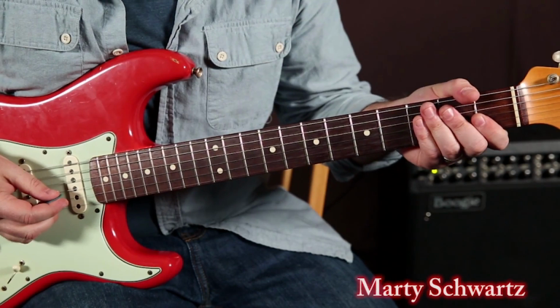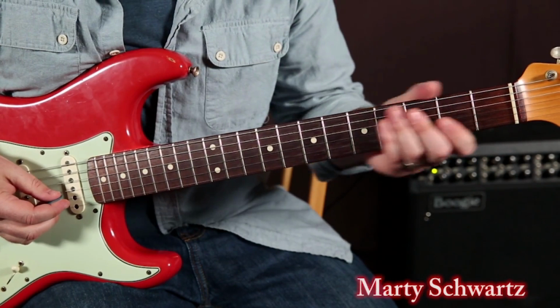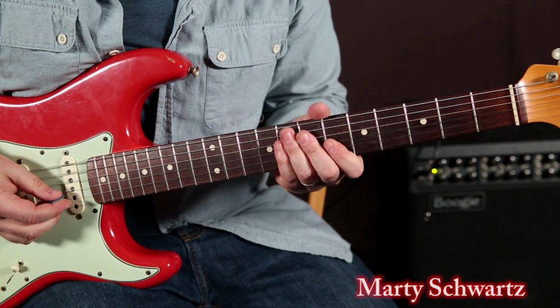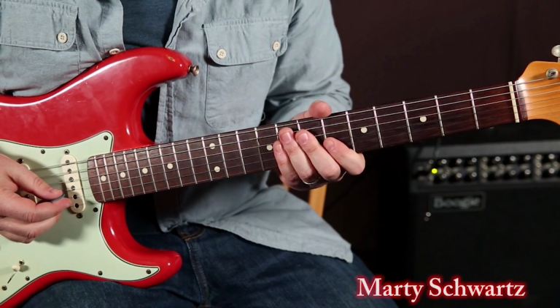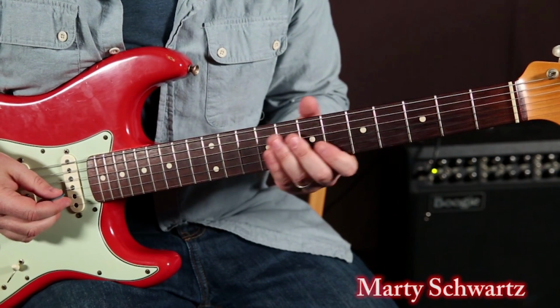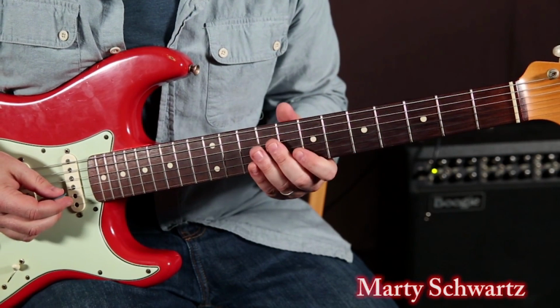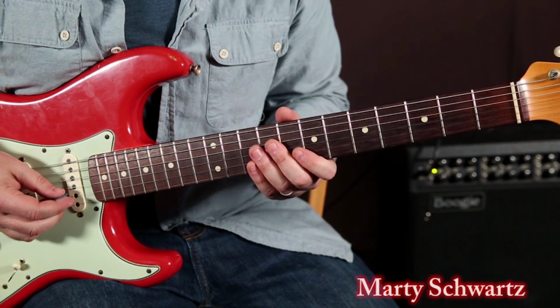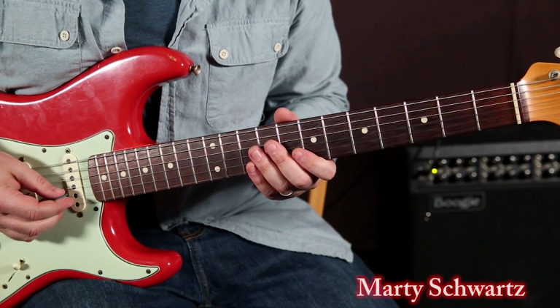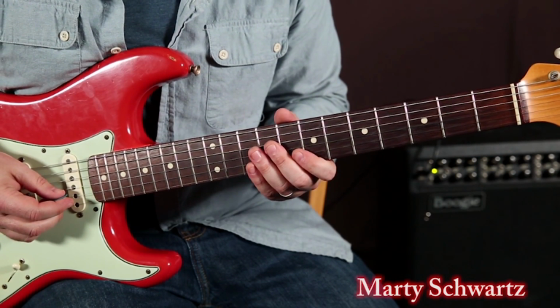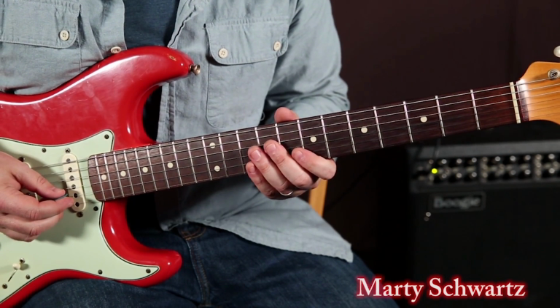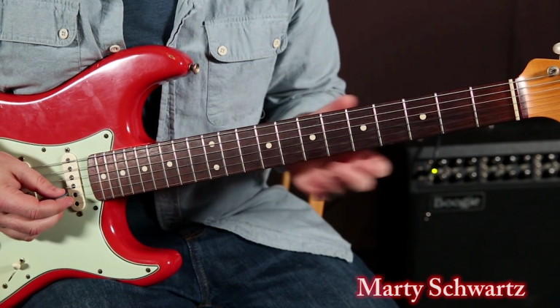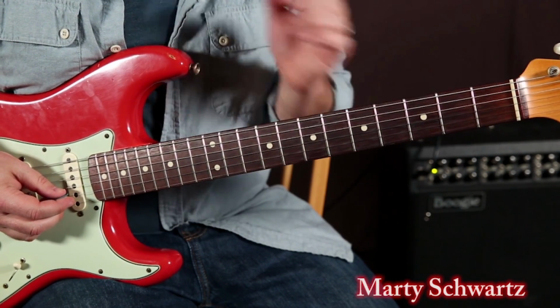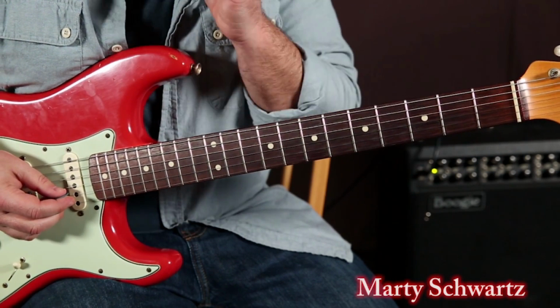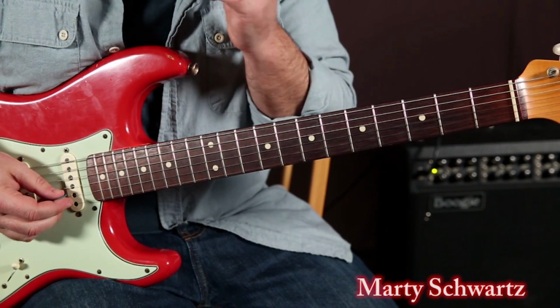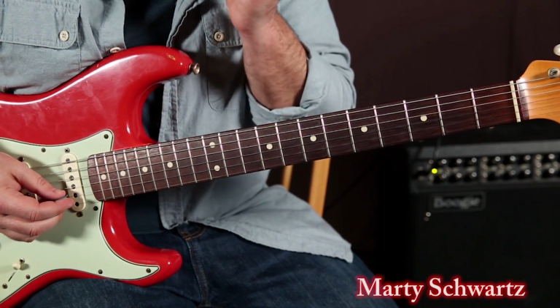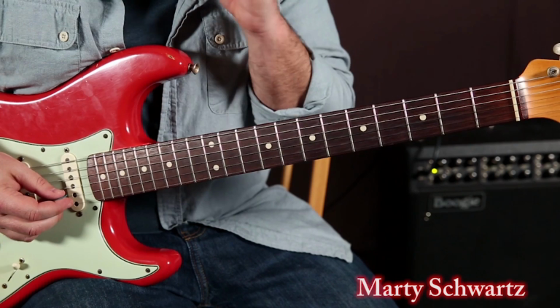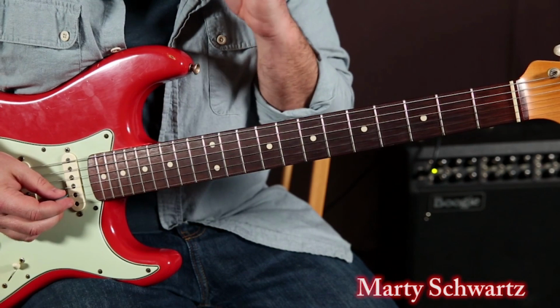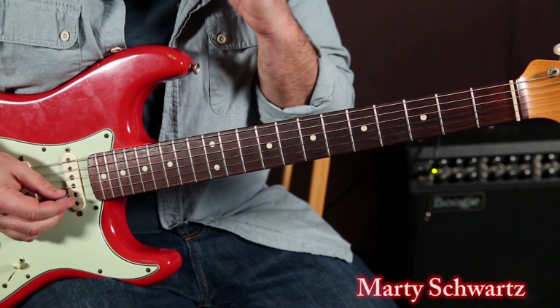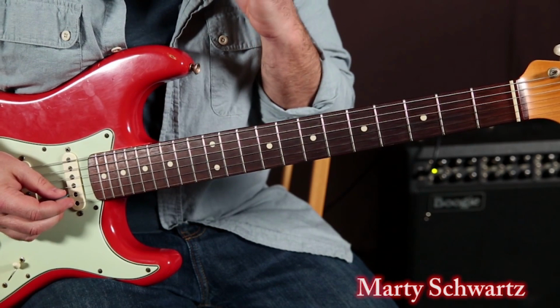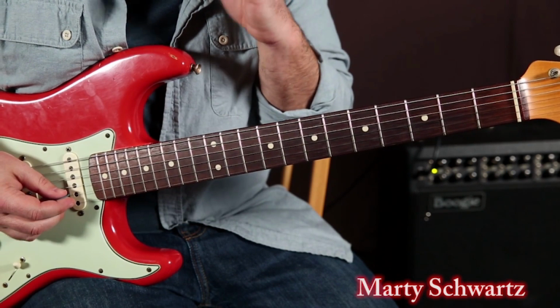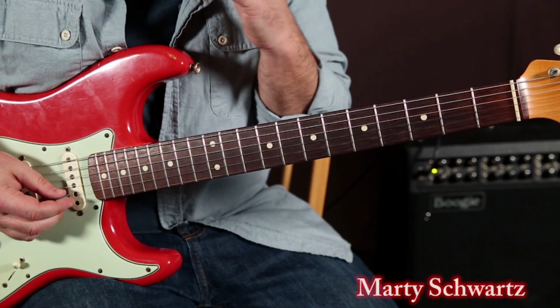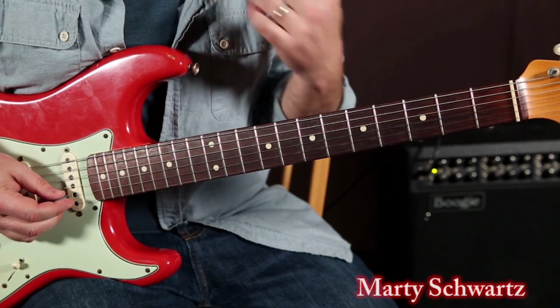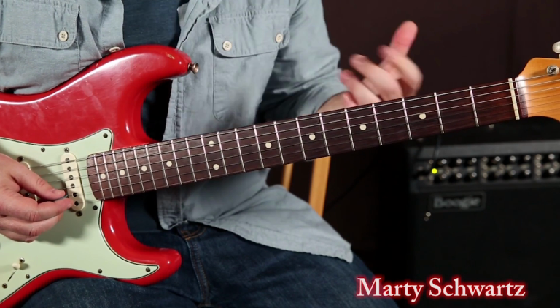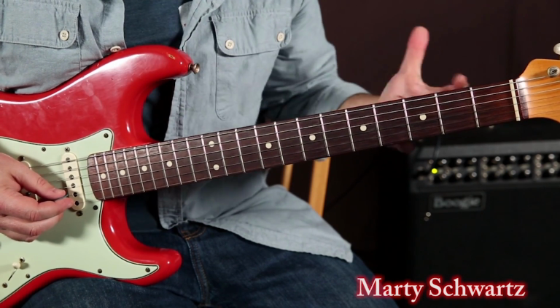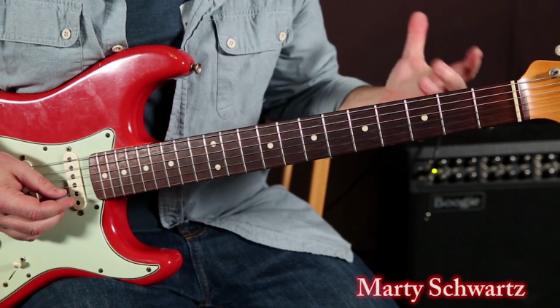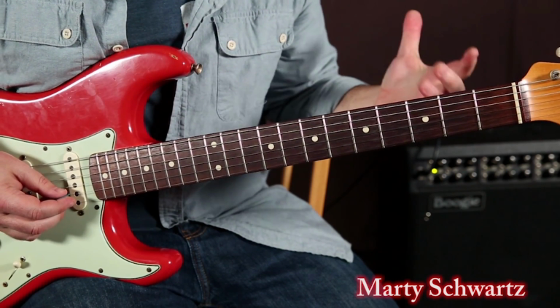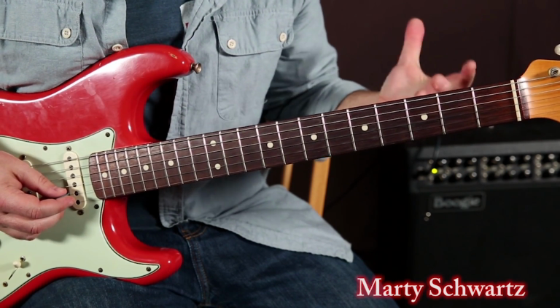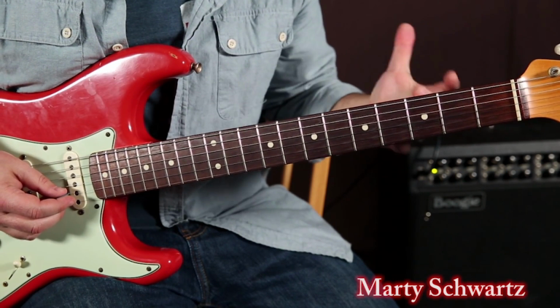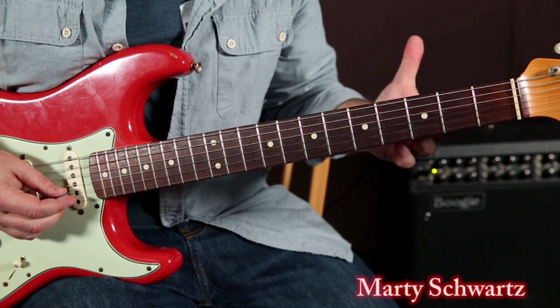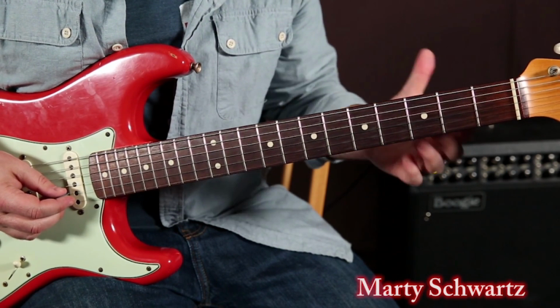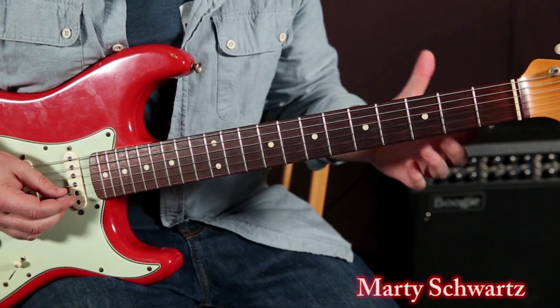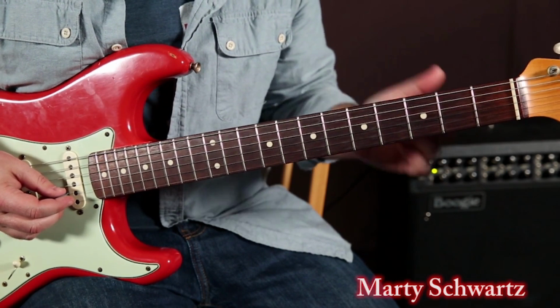Alright, so we're still in the key of G, and I want to show you another classic double stop idea.